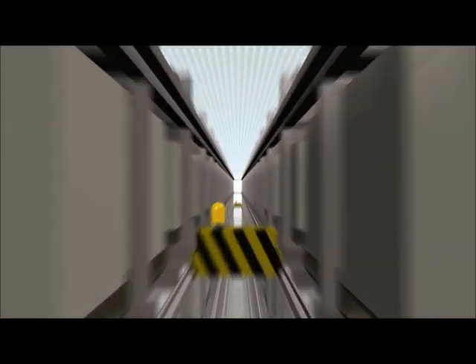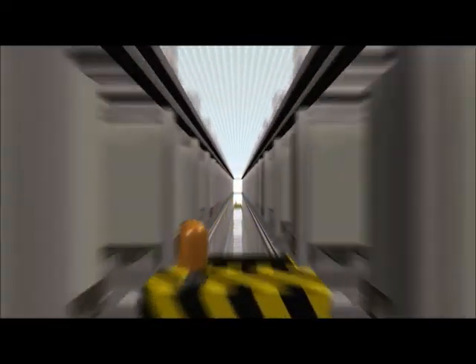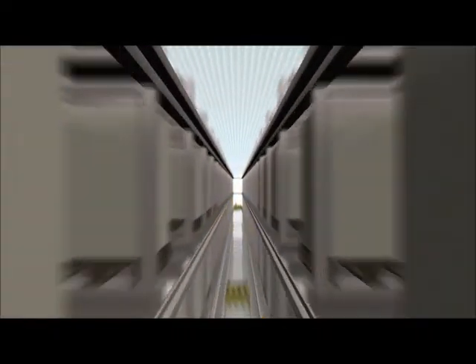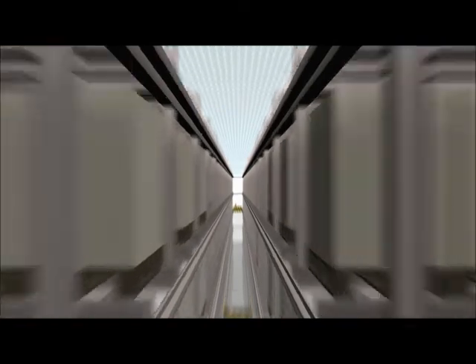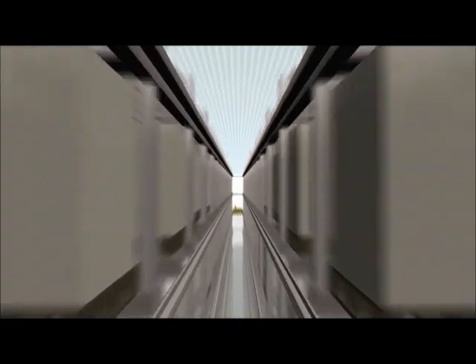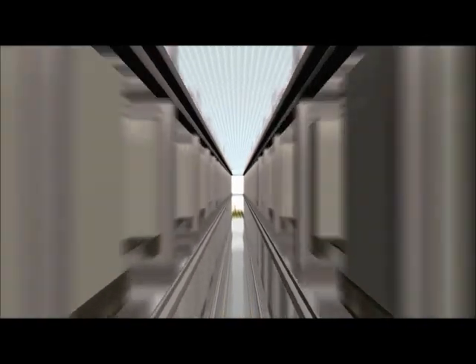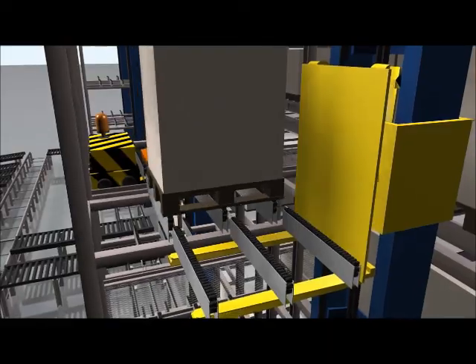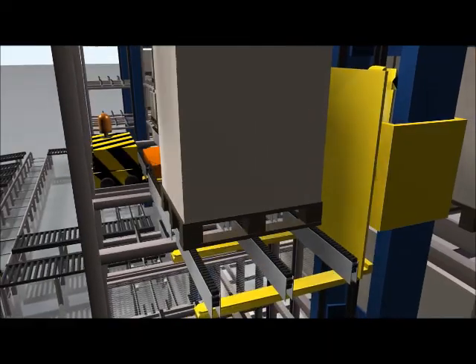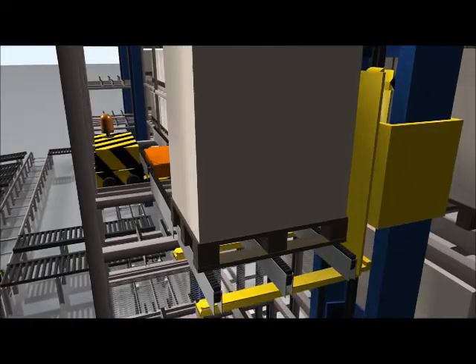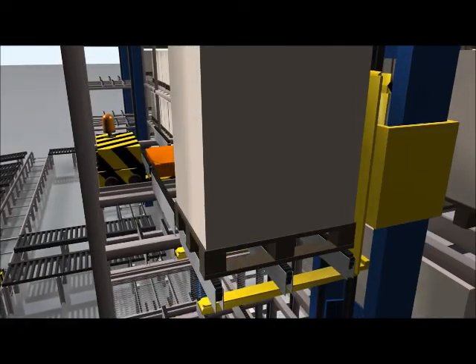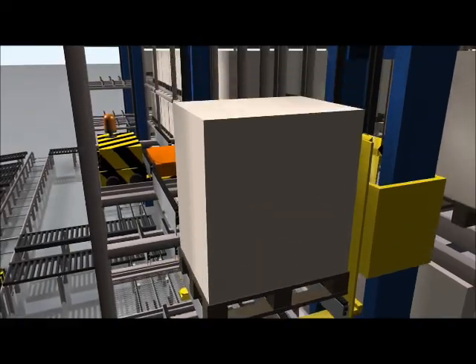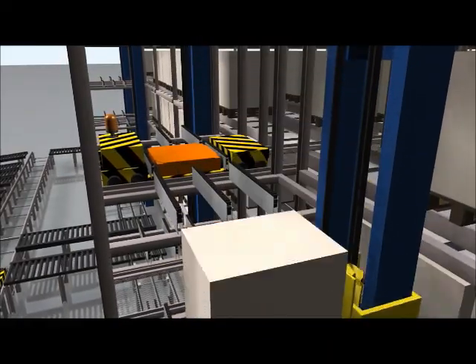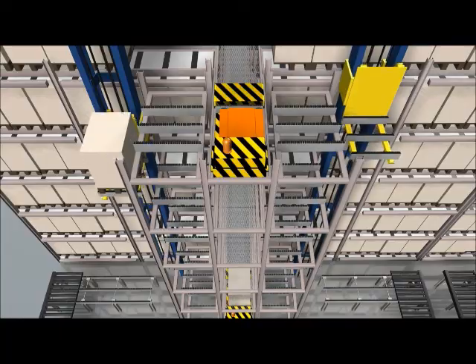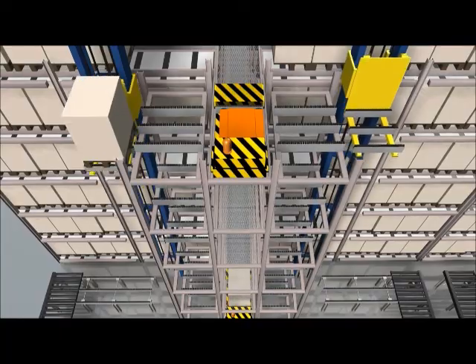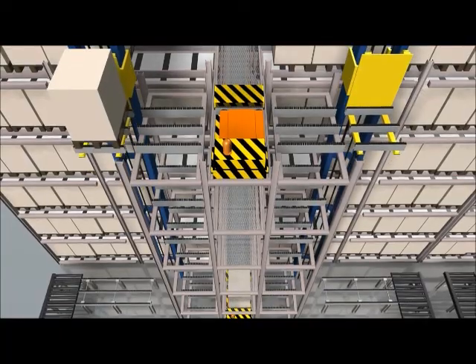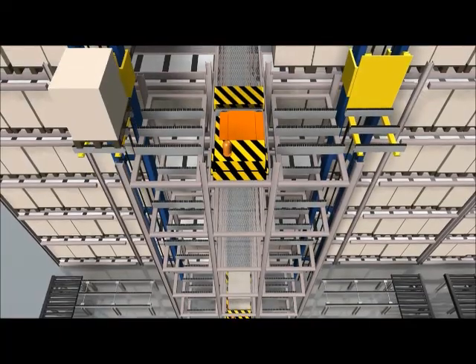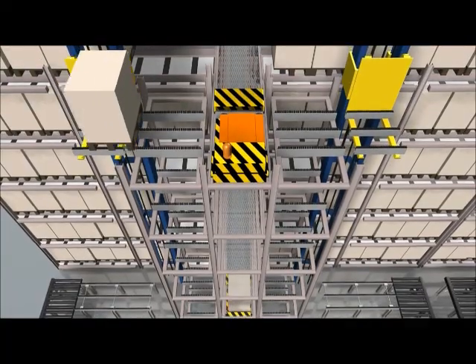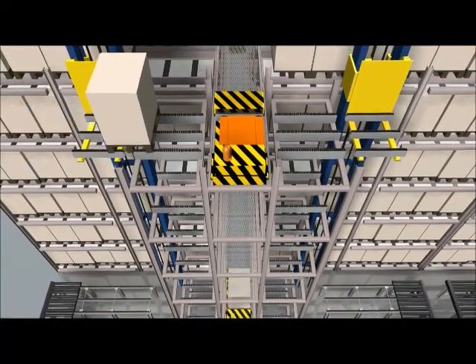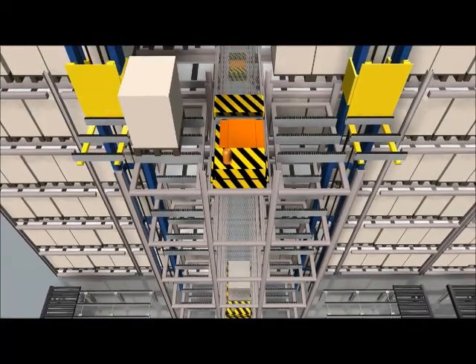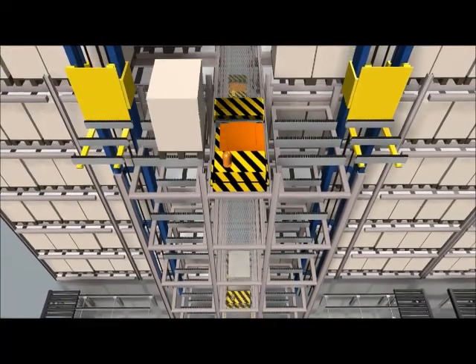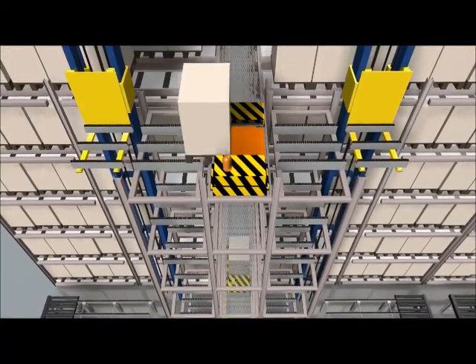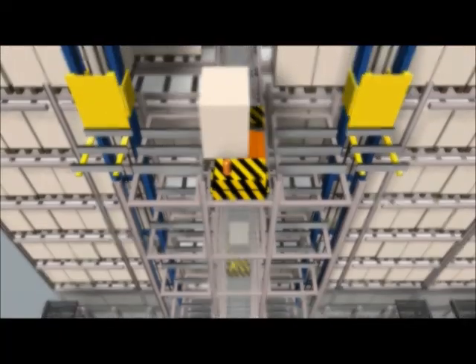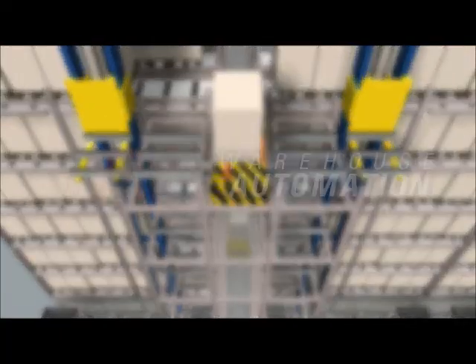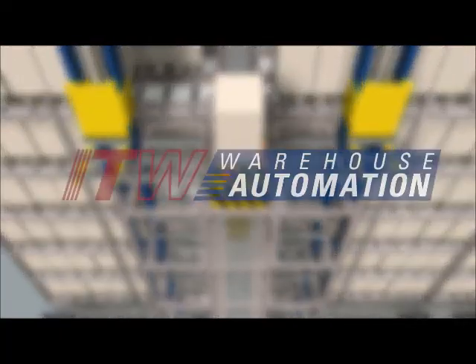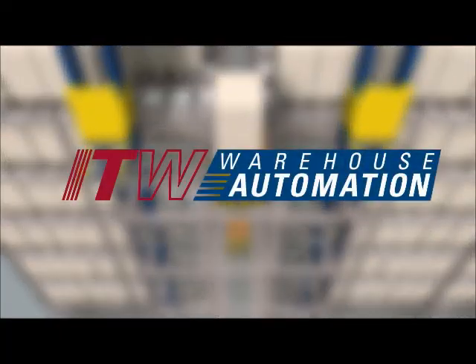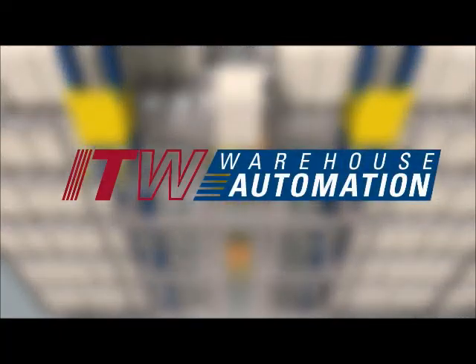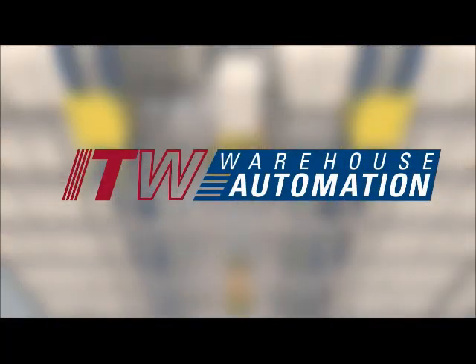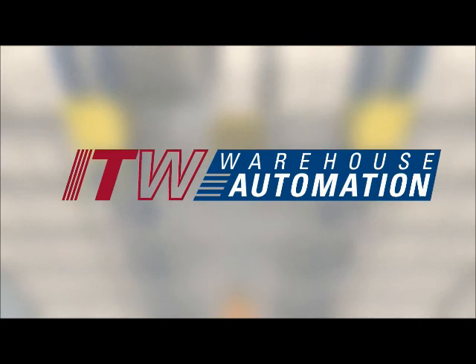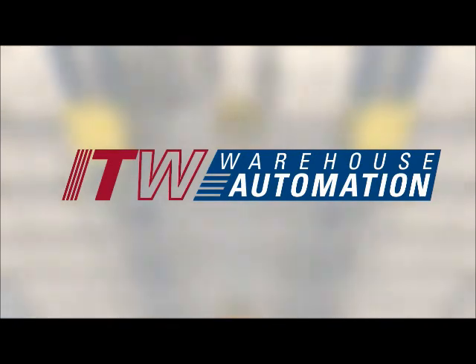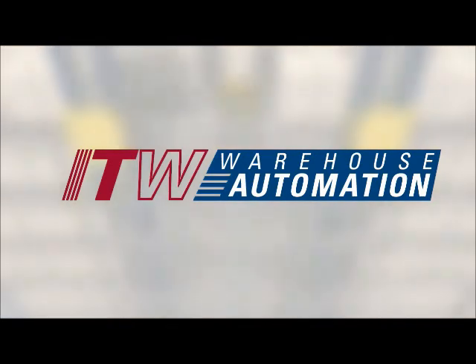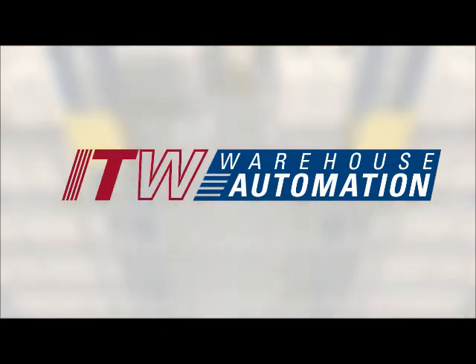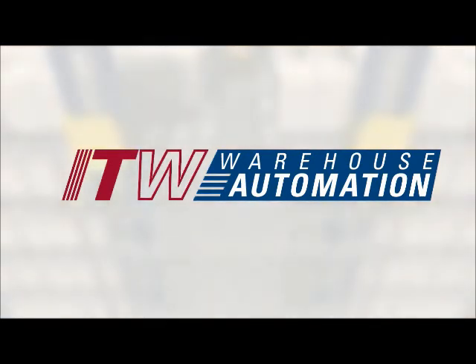Capacity. Efficiency. Control. ITW Warehouse Automation.